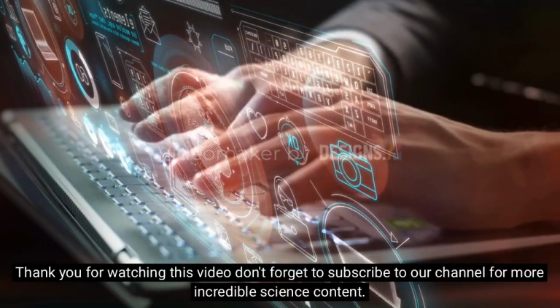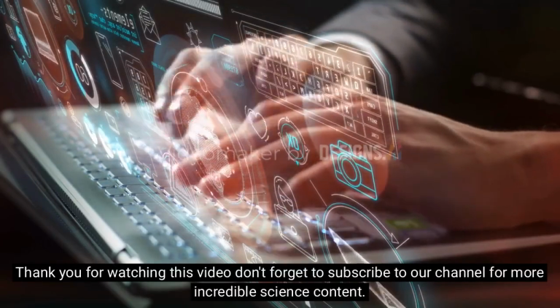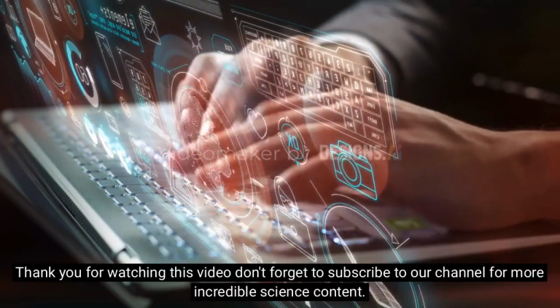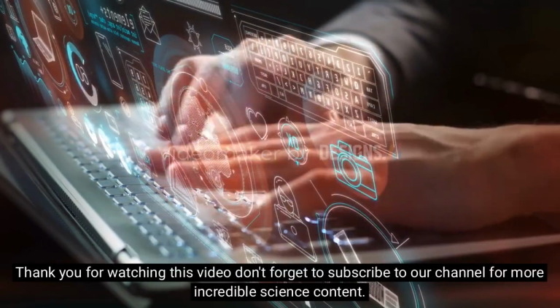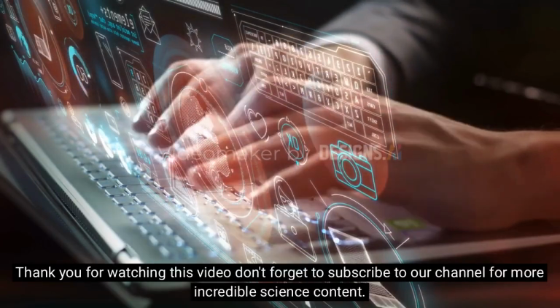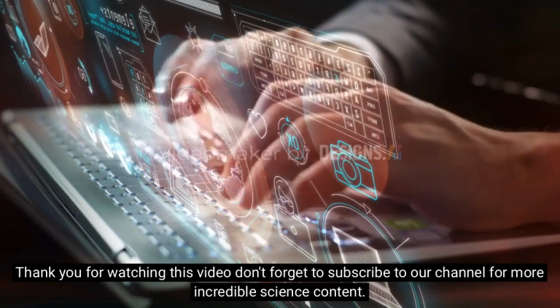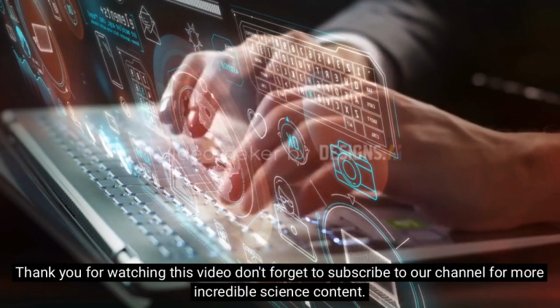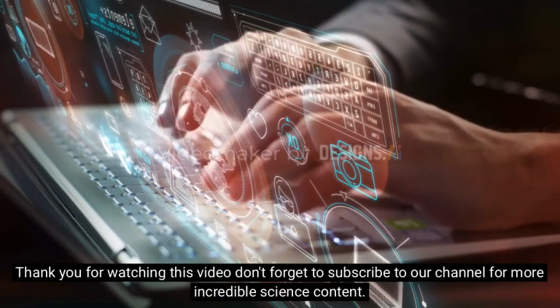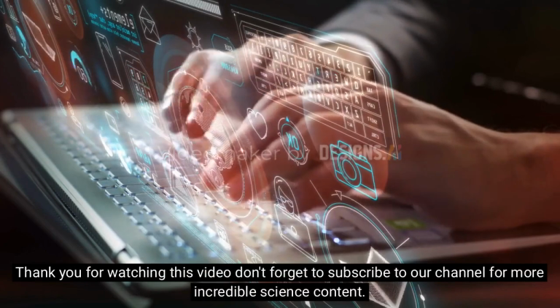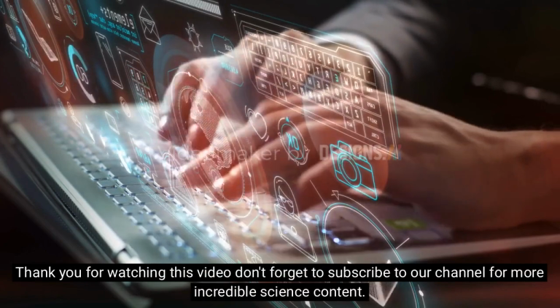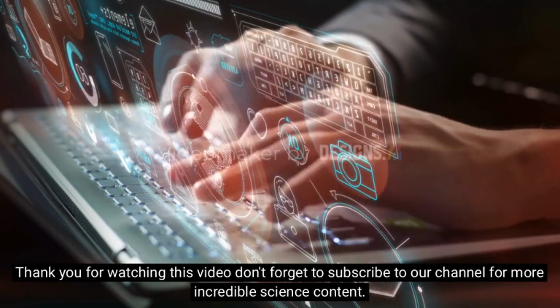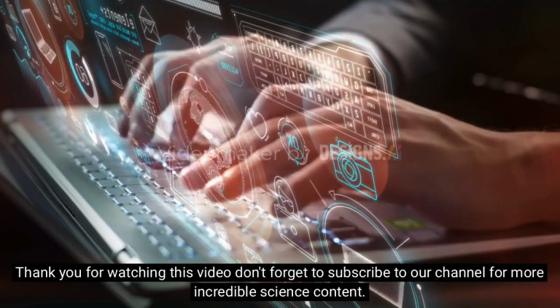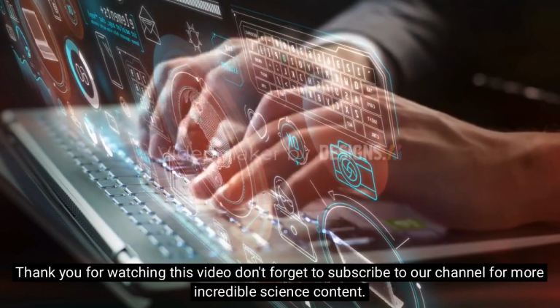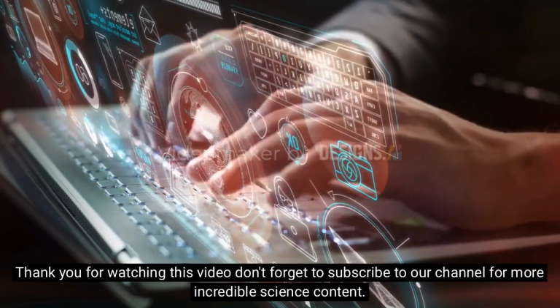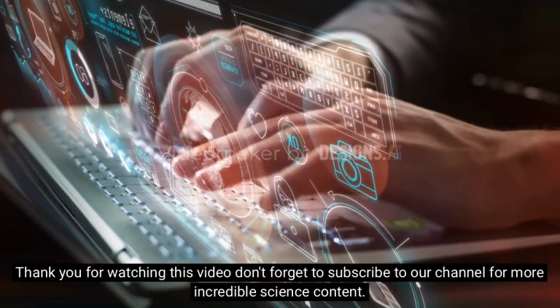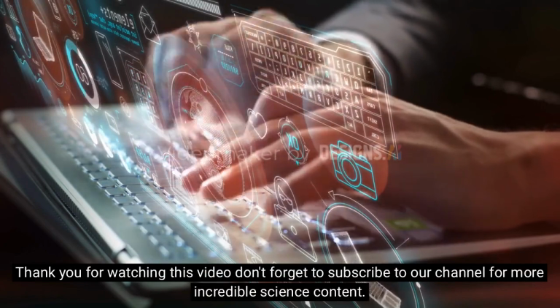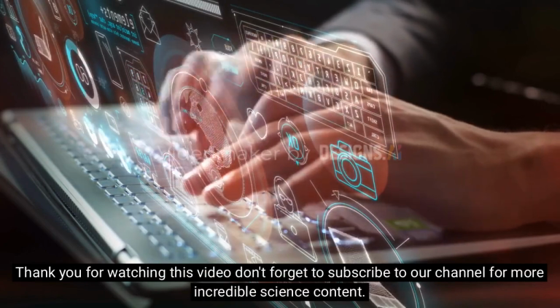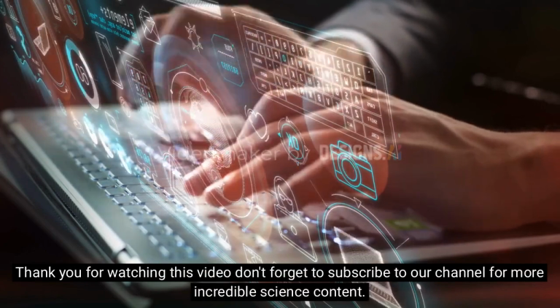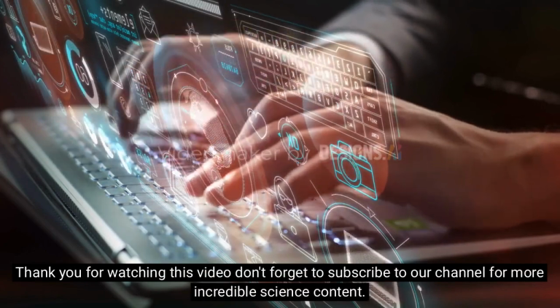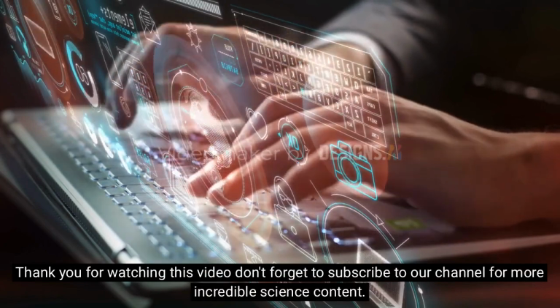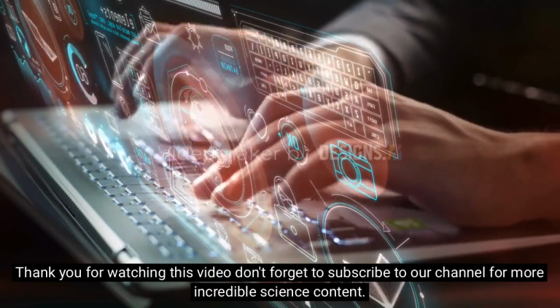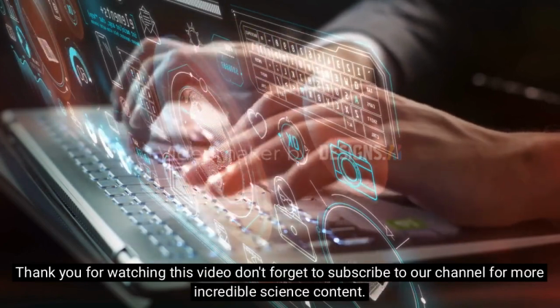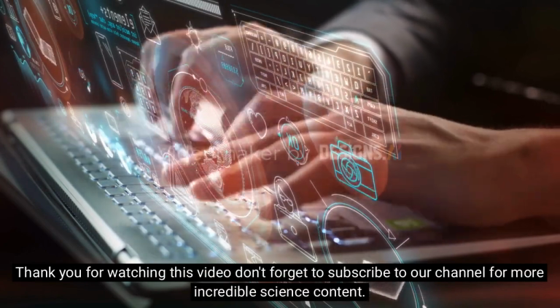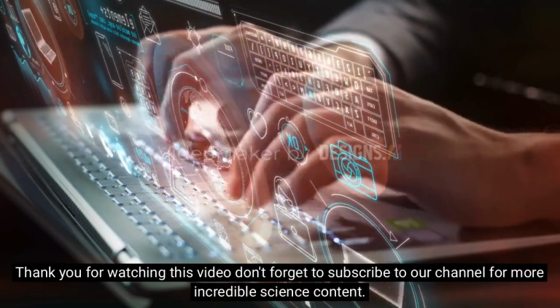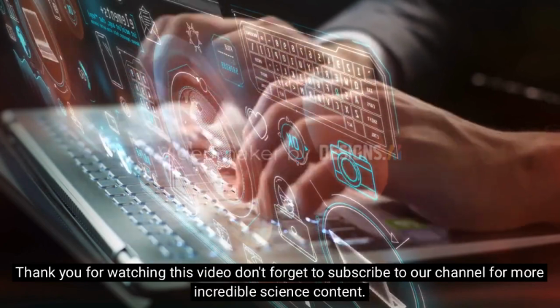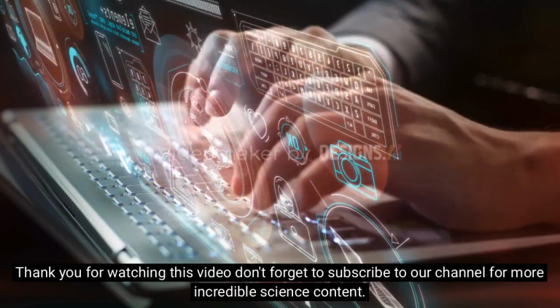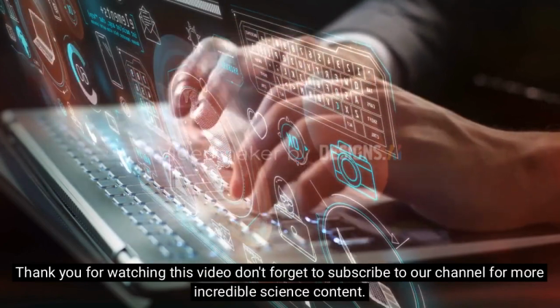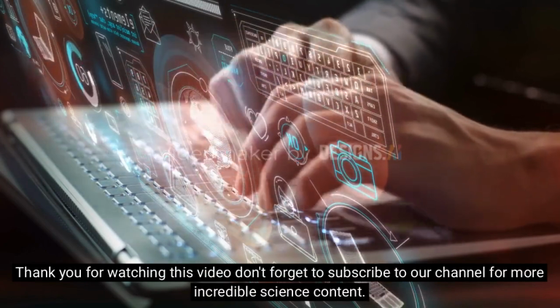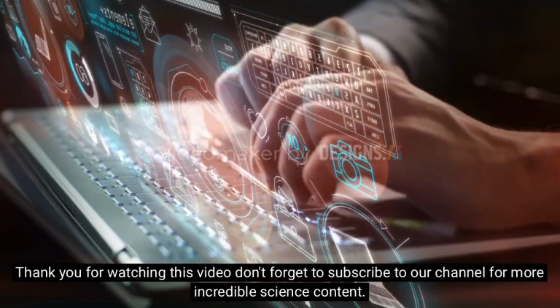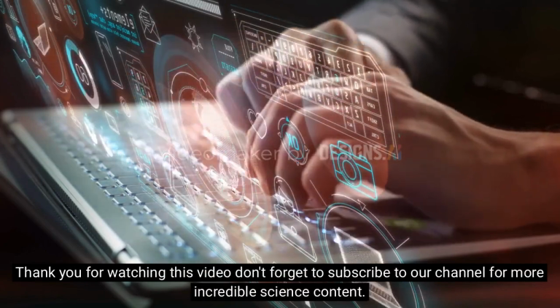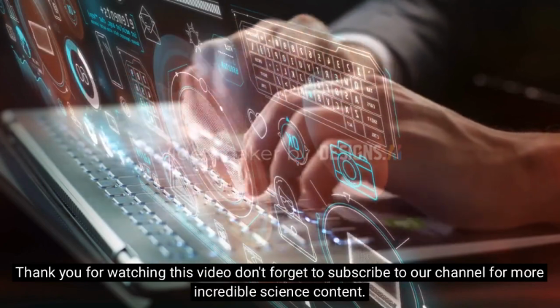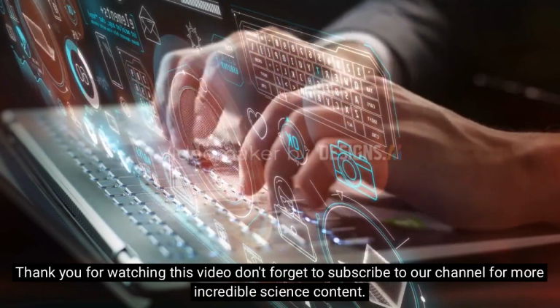Thank you for watching this video. Don't forget to subscribe to our channel for more incredible science content.